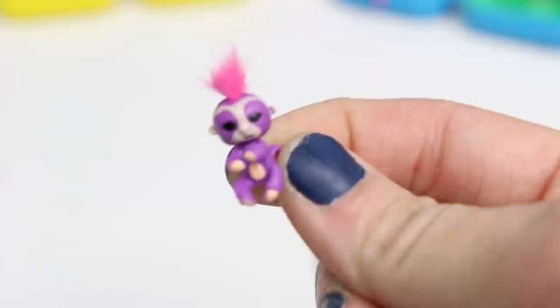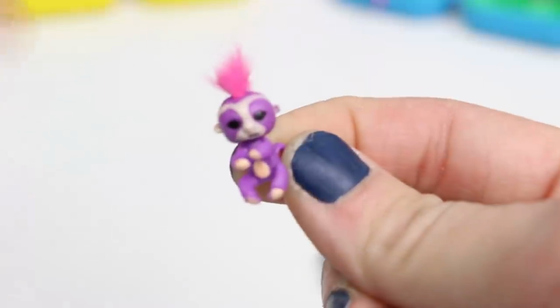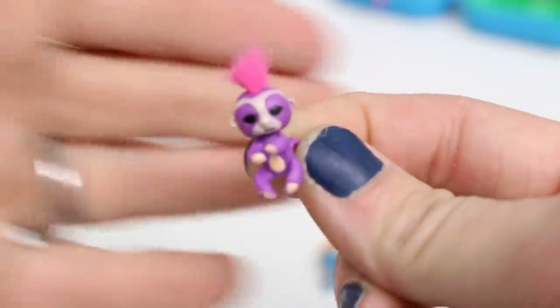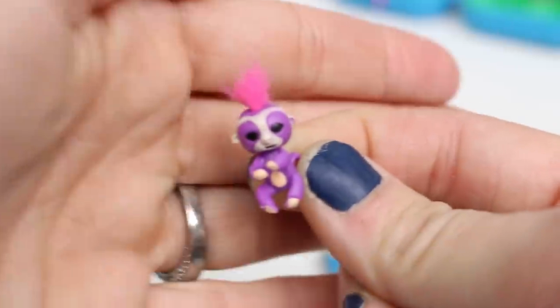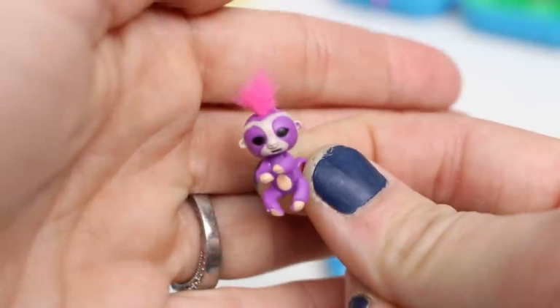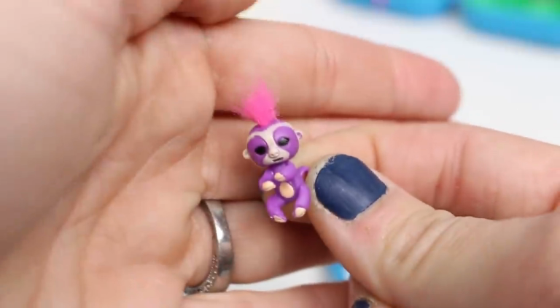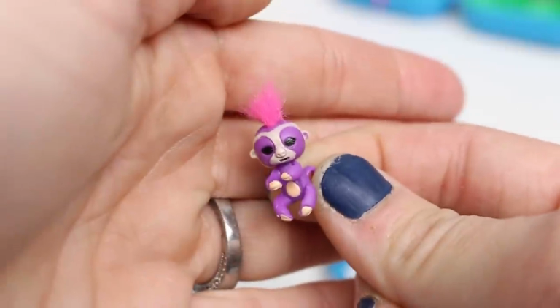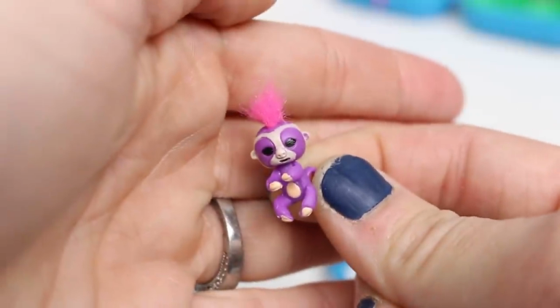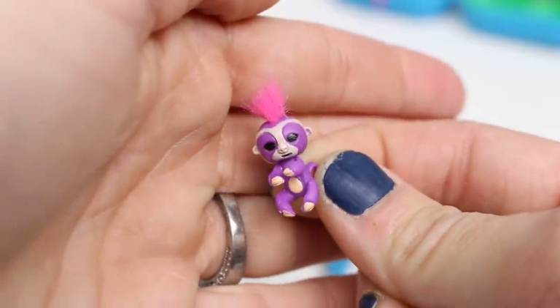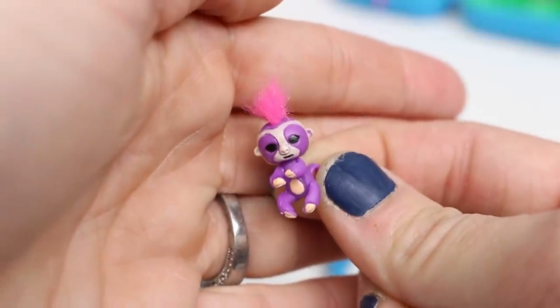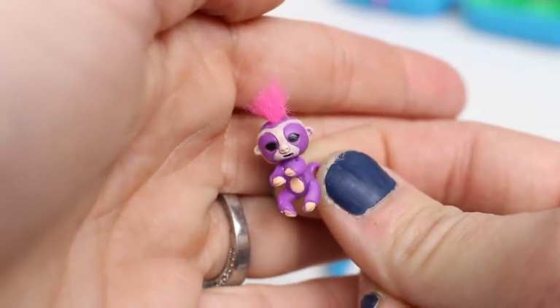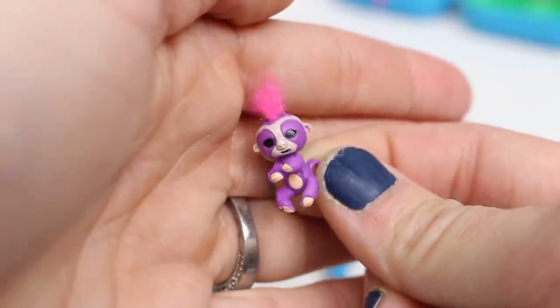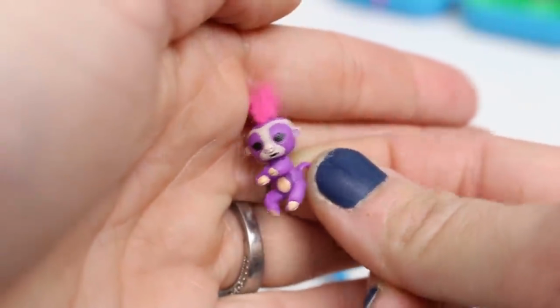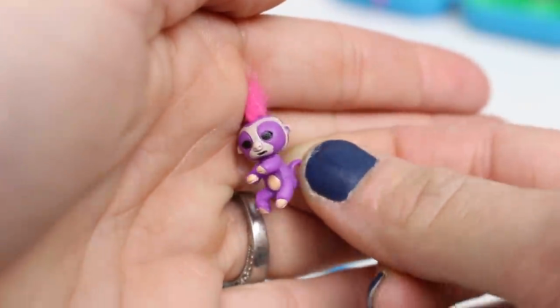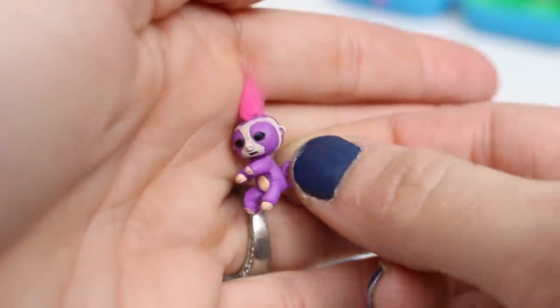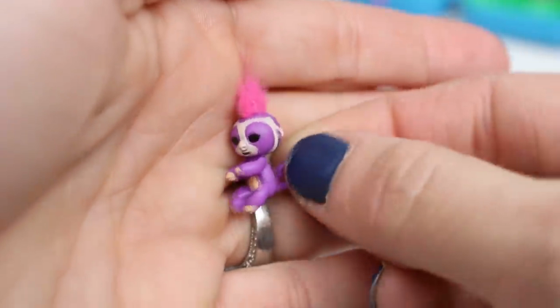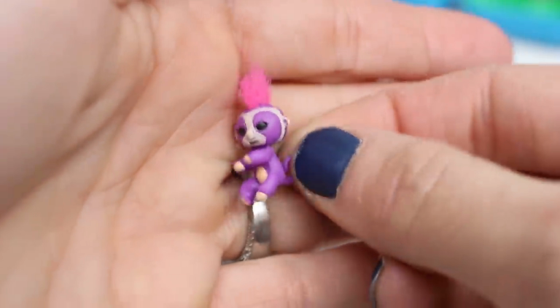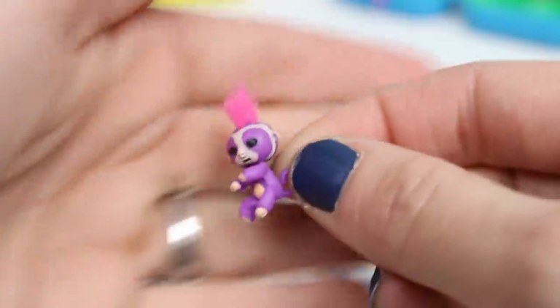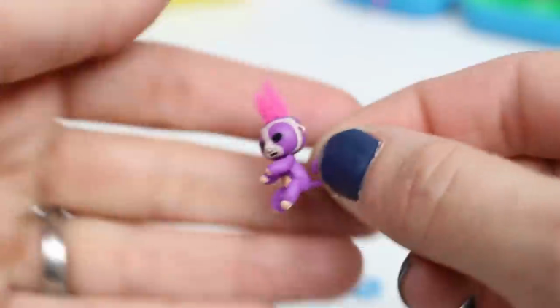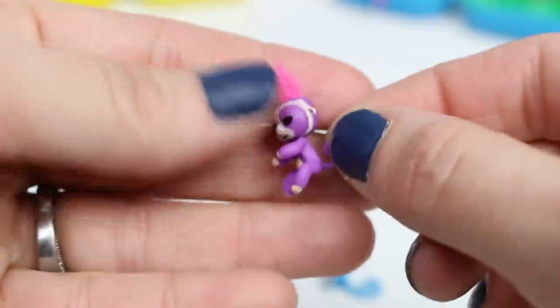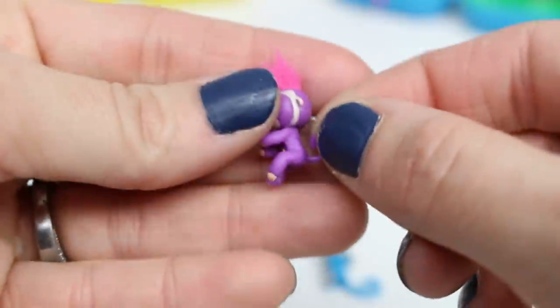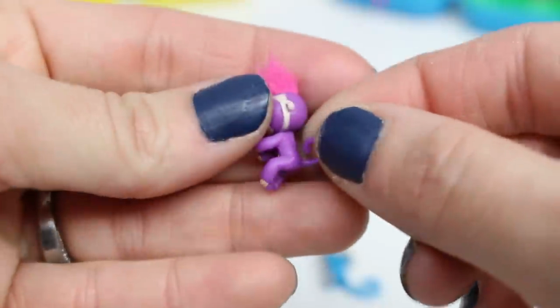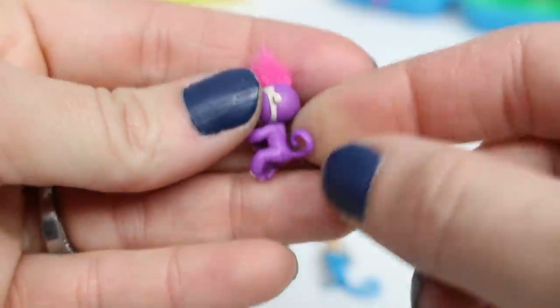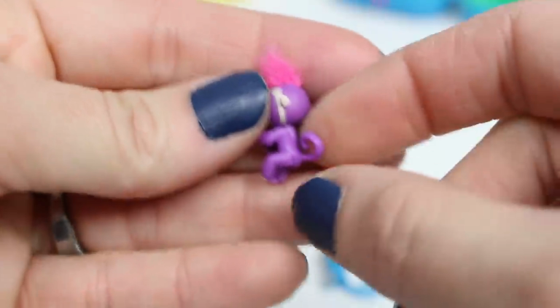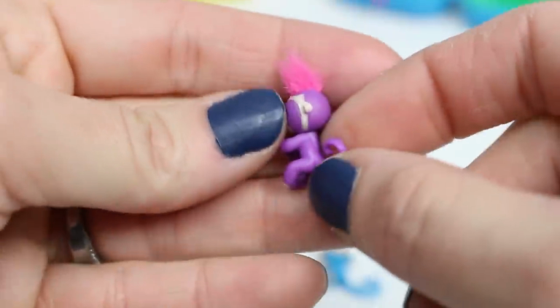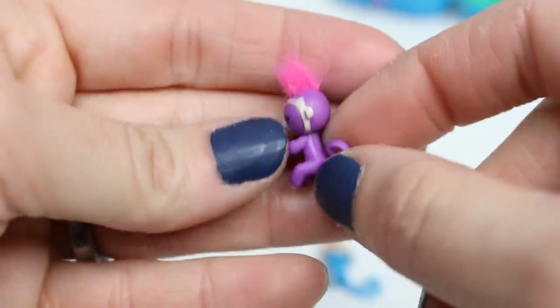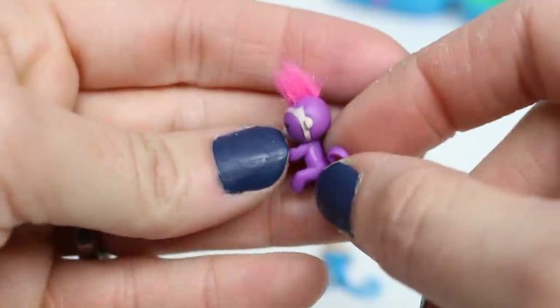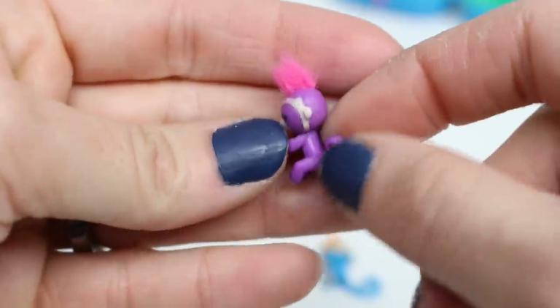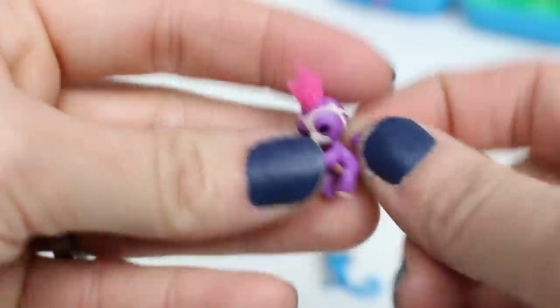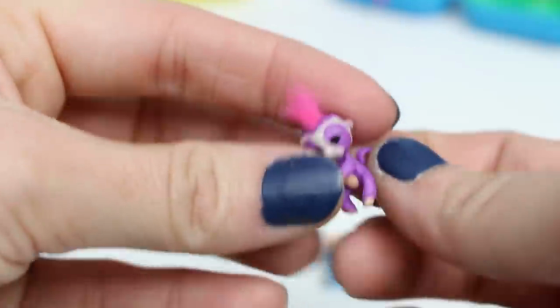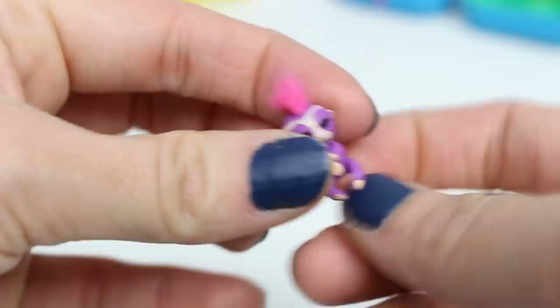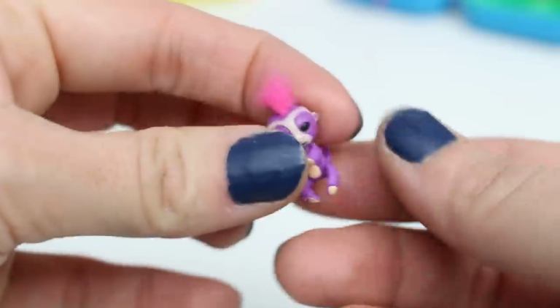It is so creepy and terrifying at the same time as being tiny and cute. I don't know if I like it or not.